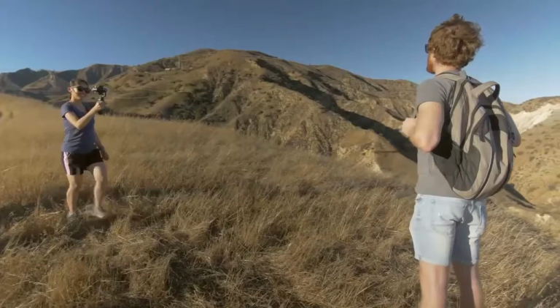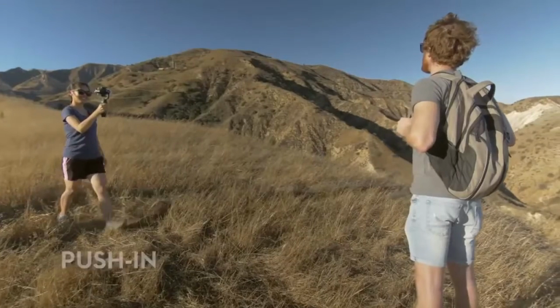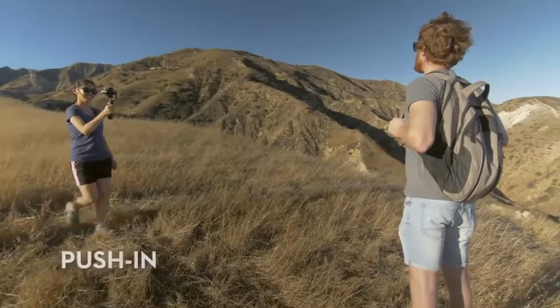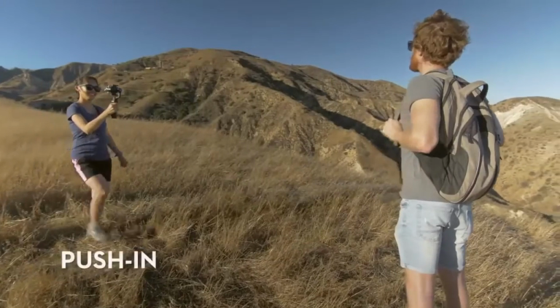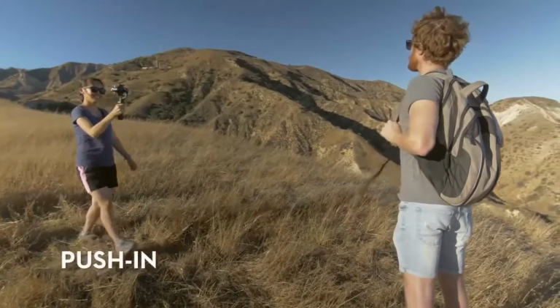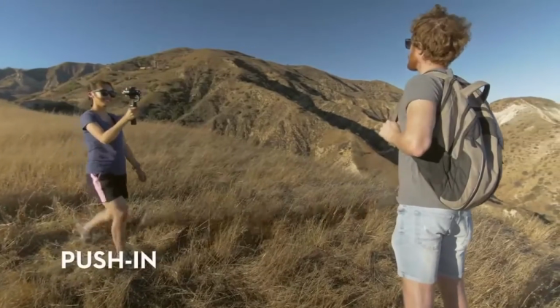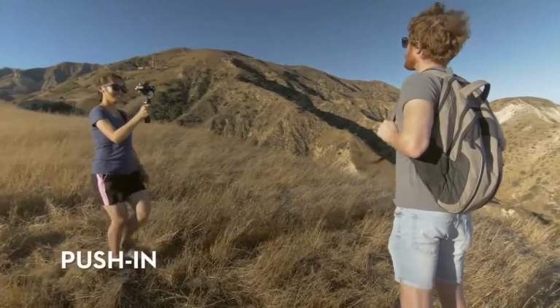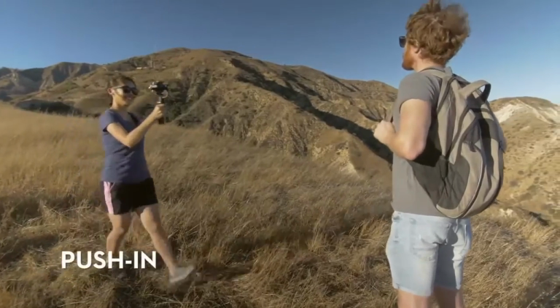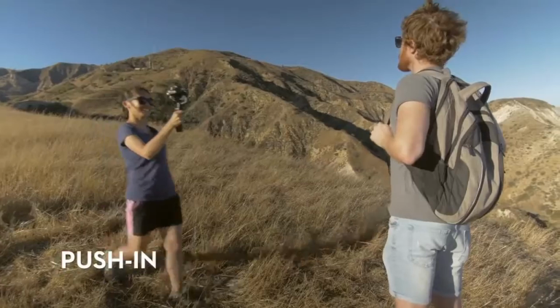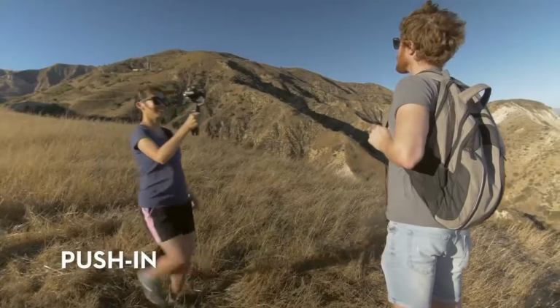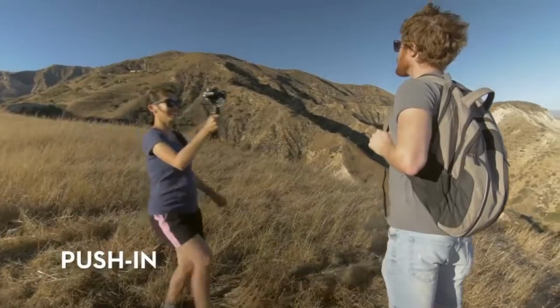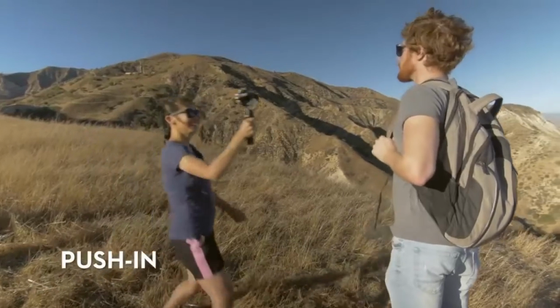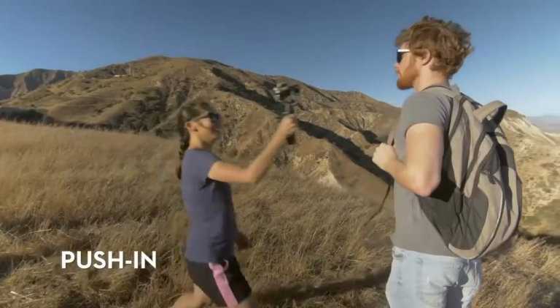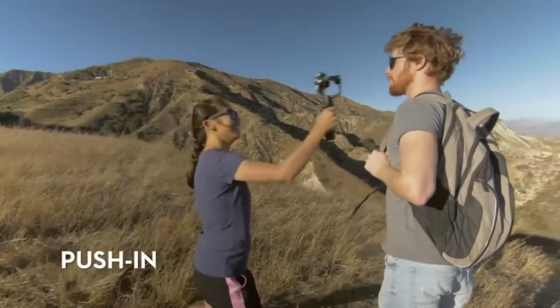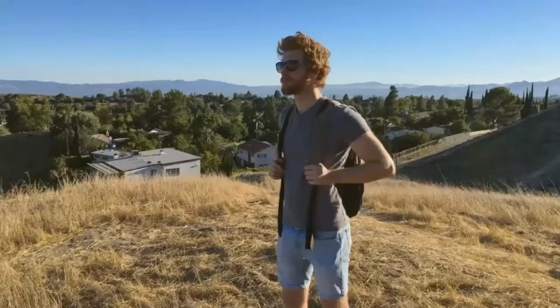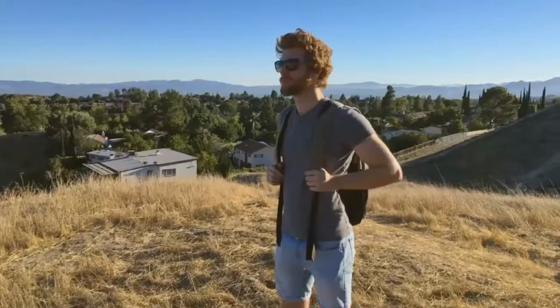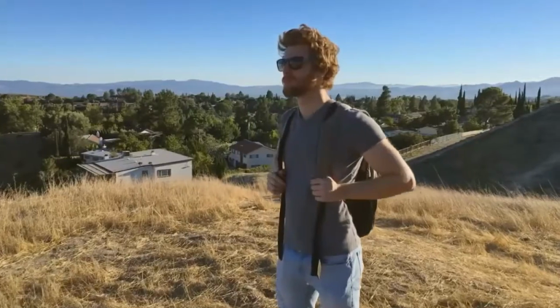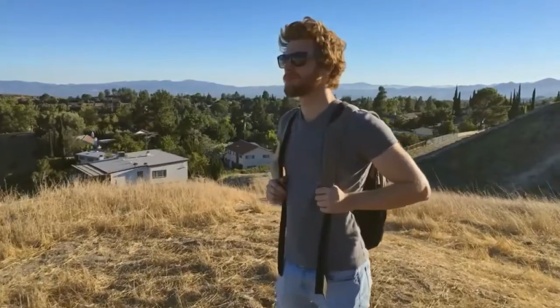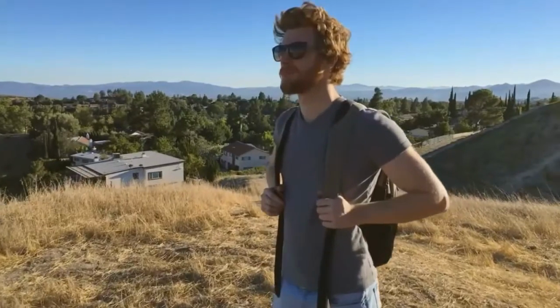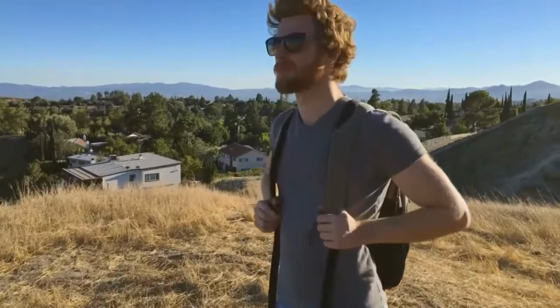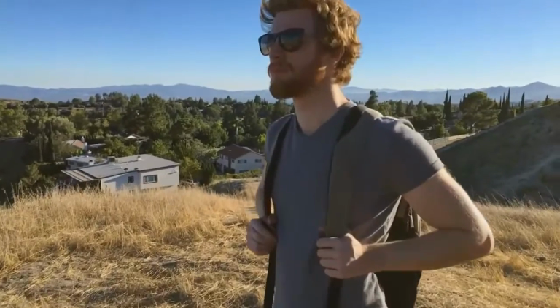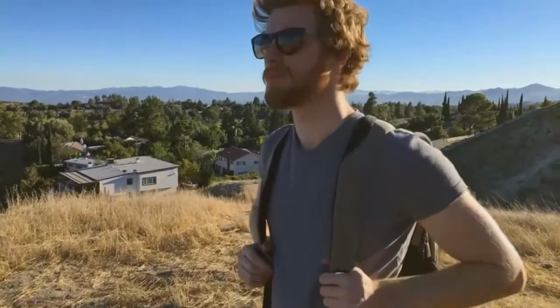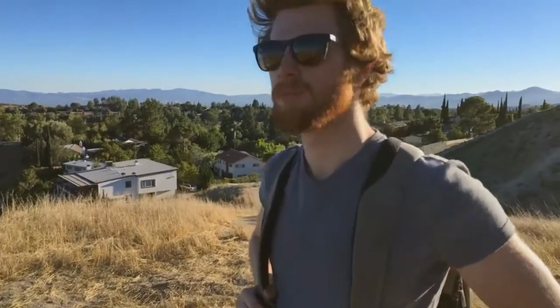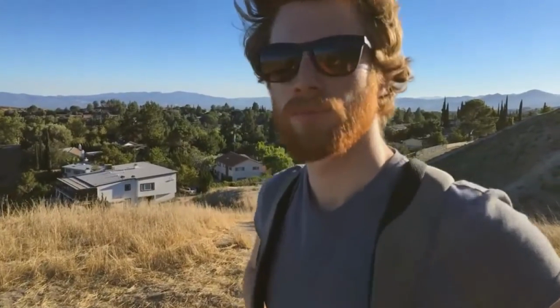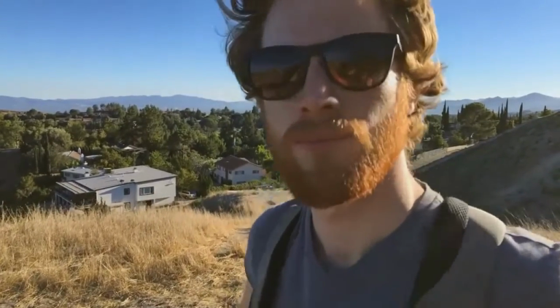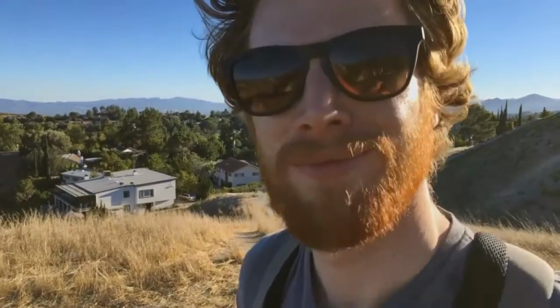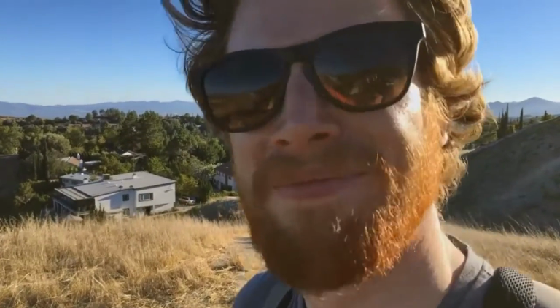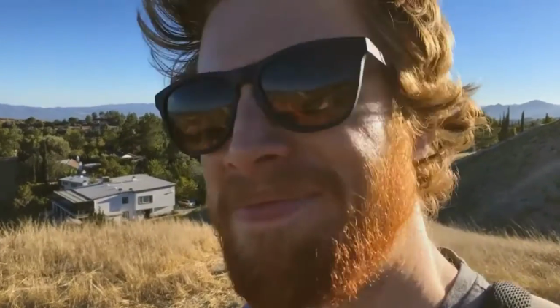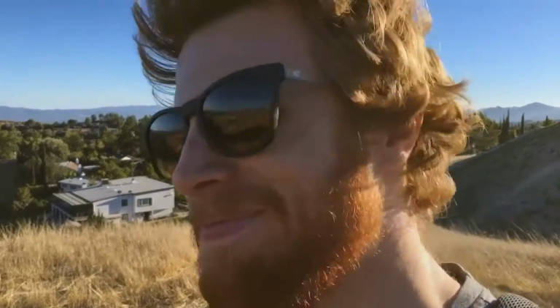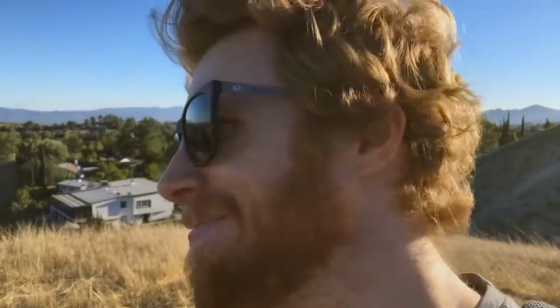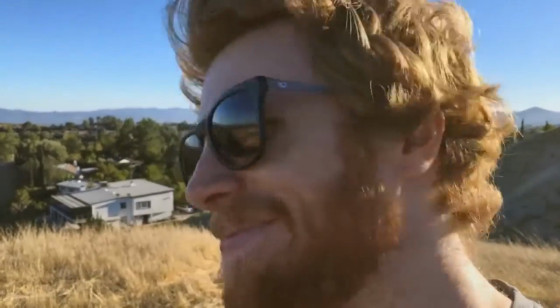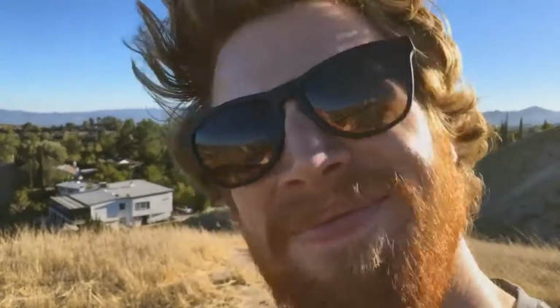Push in. Start from a distance, and walk towards your subject. Keep them in the same position within your frame.